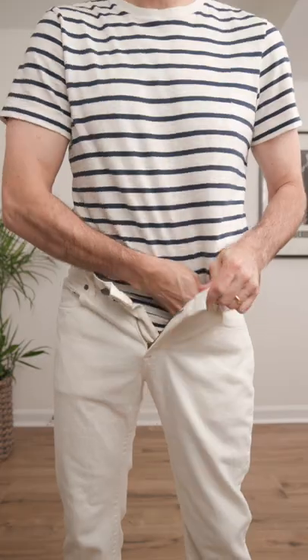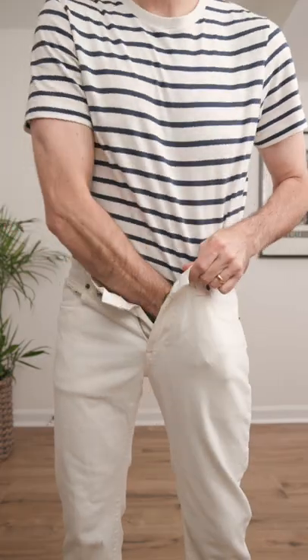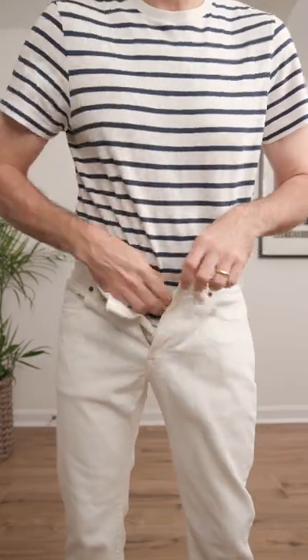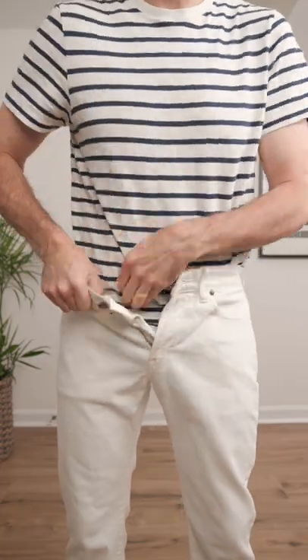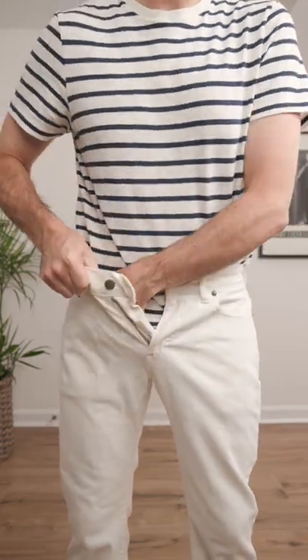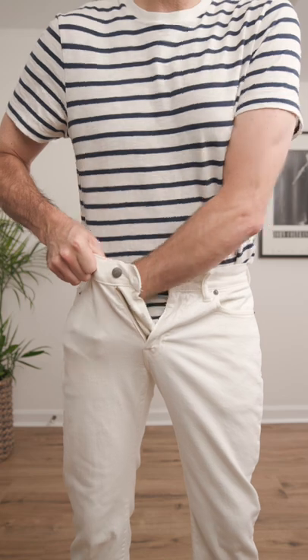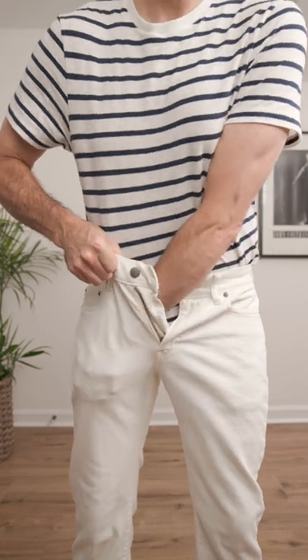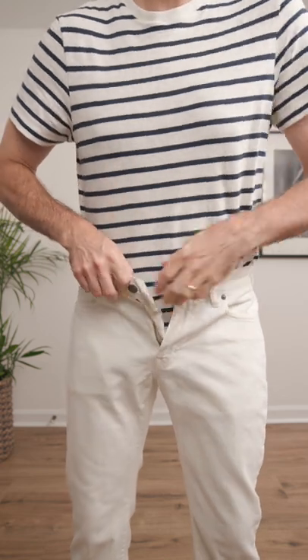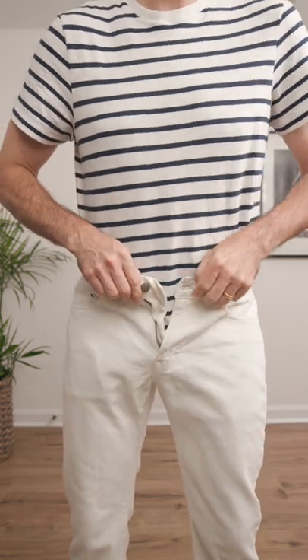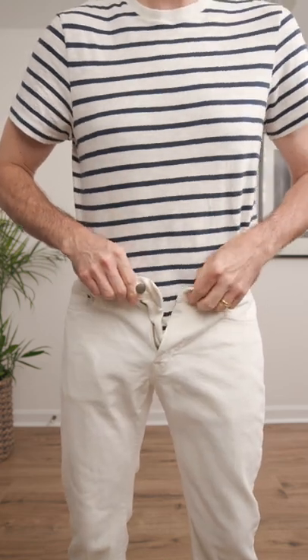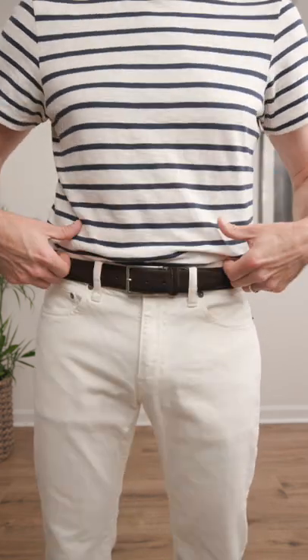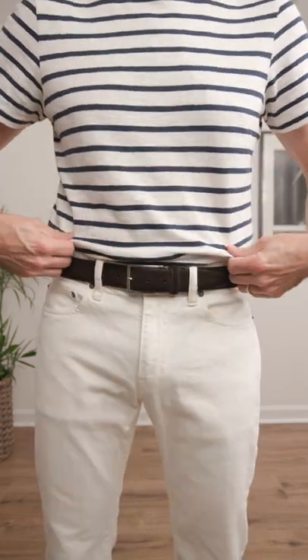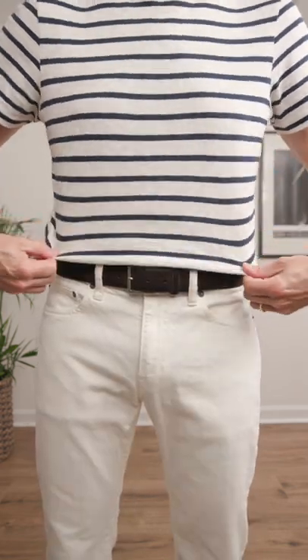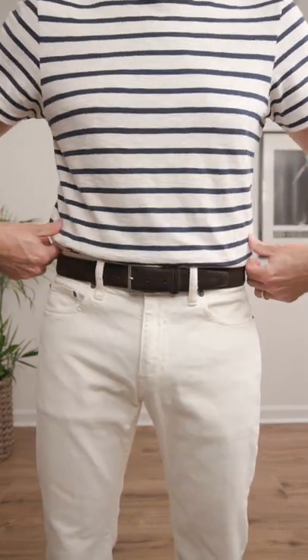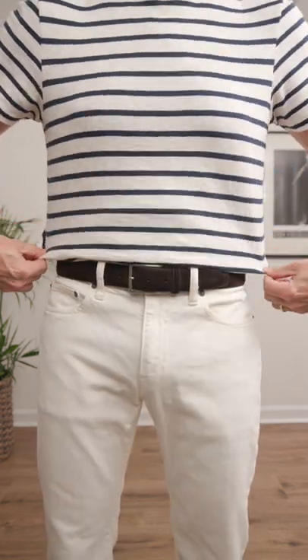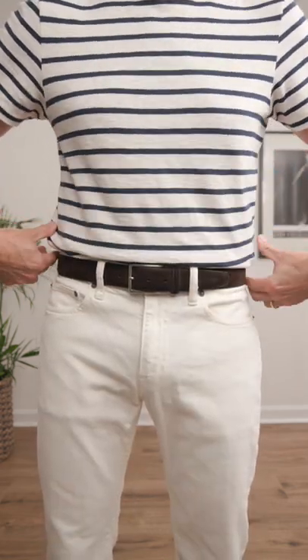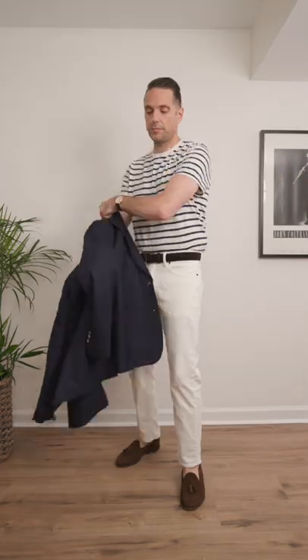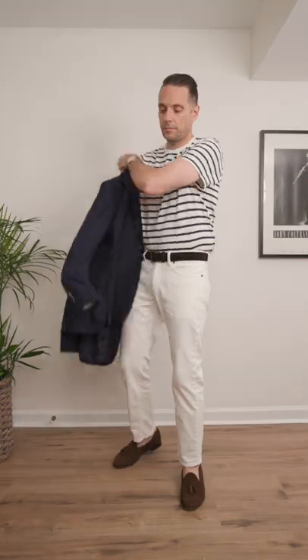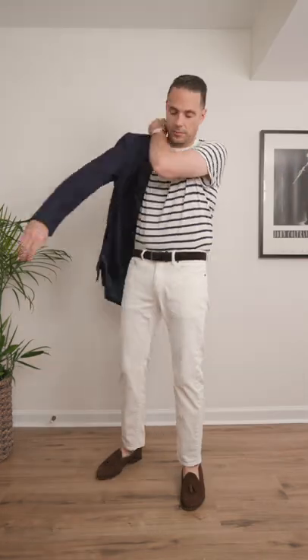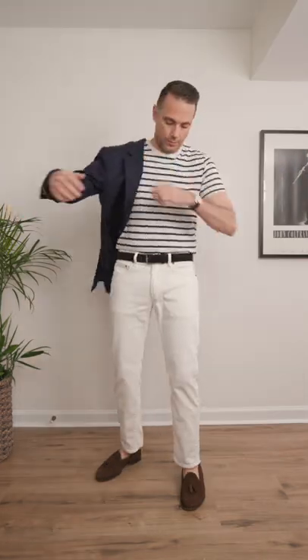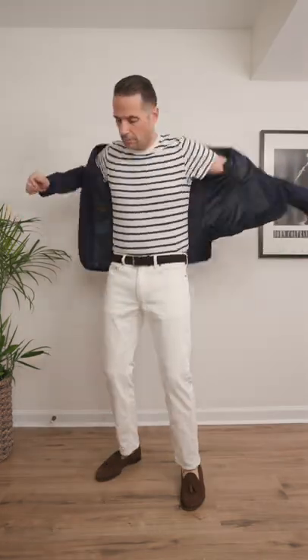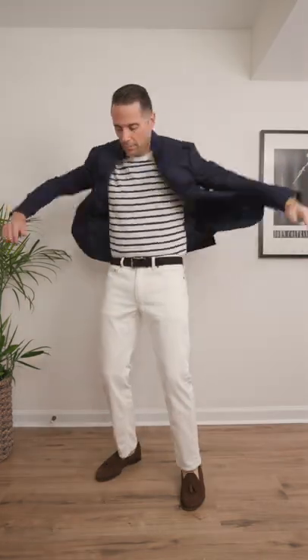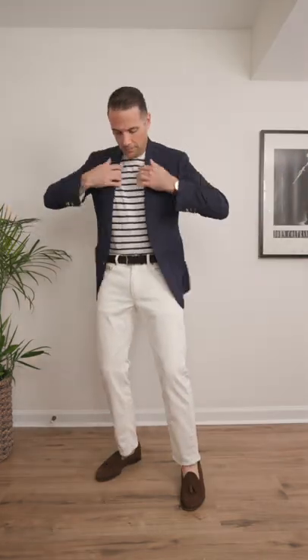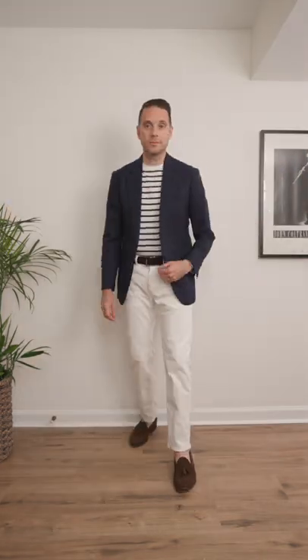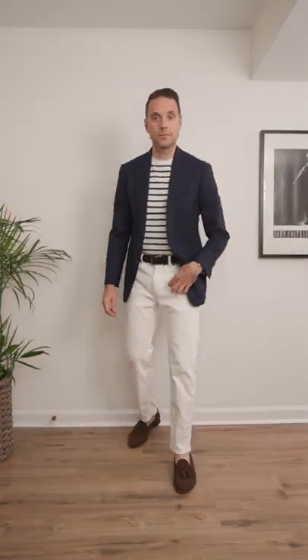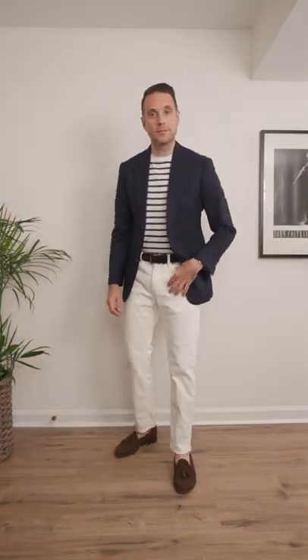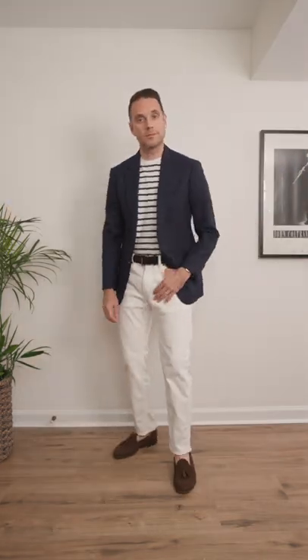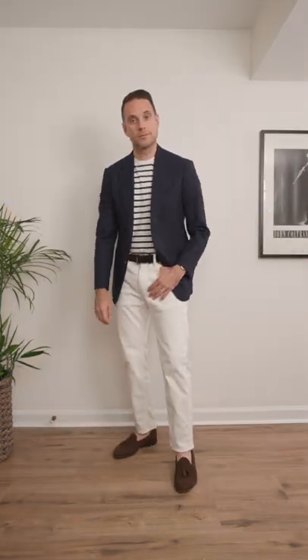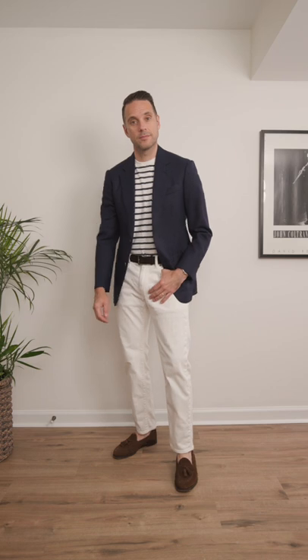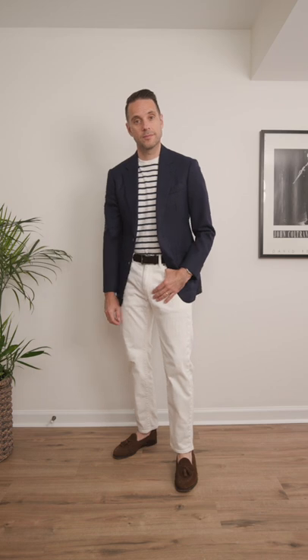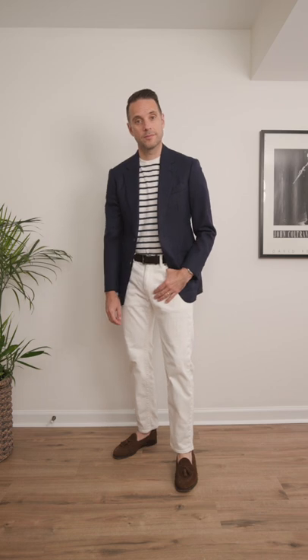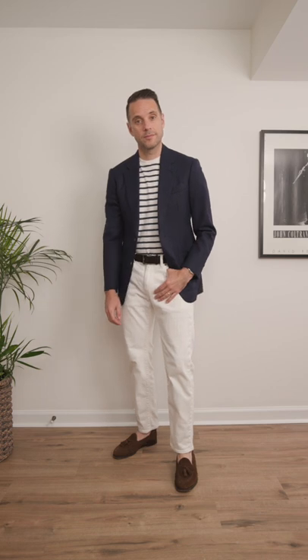Option two: dress it up a little bit by tucking it into some white jeans and adding a navy sport coat to give it some fresh nautical vibes.